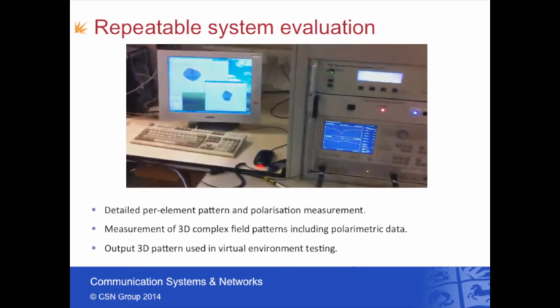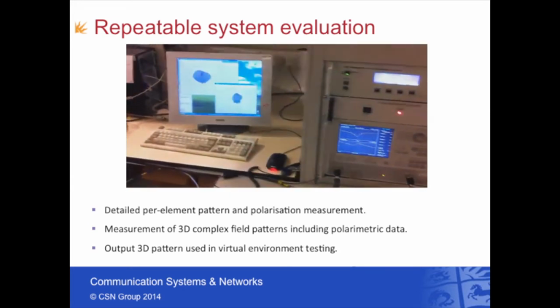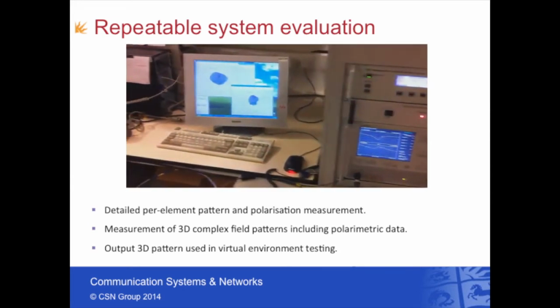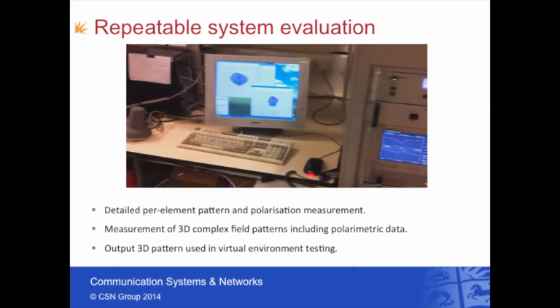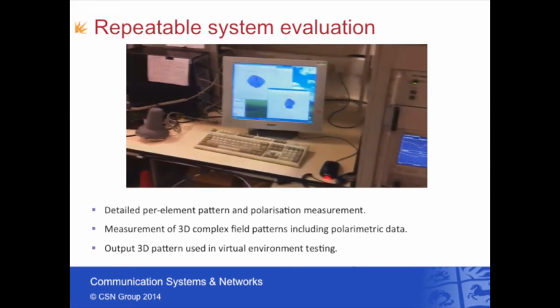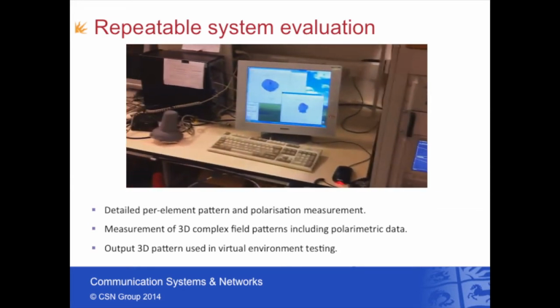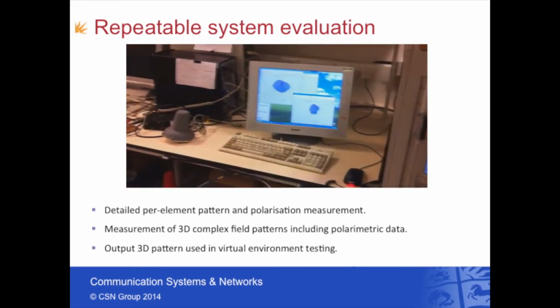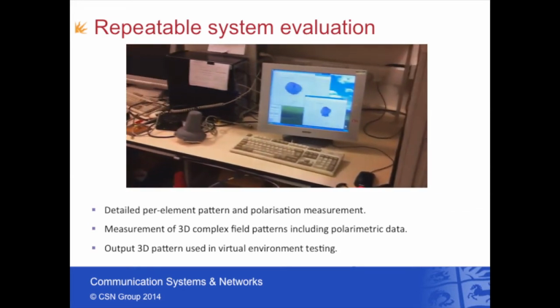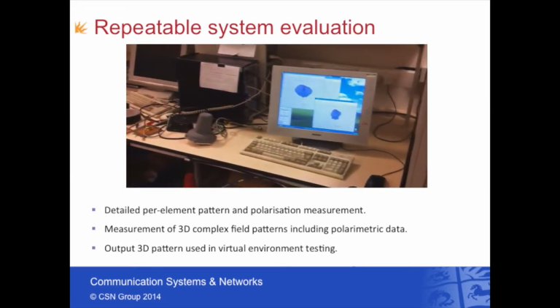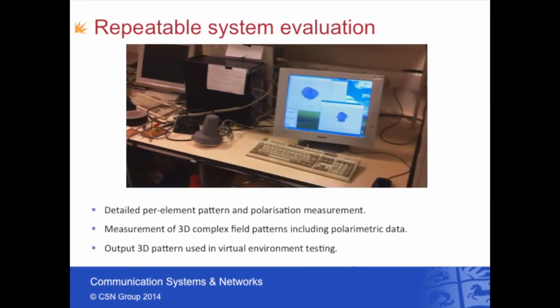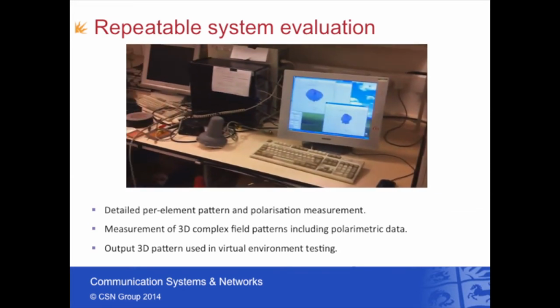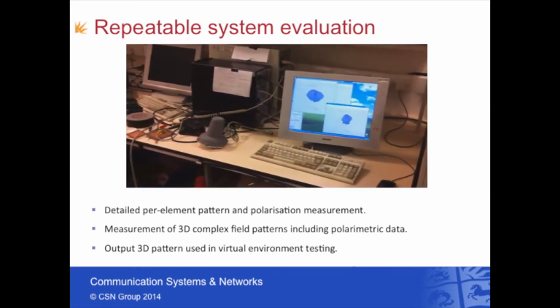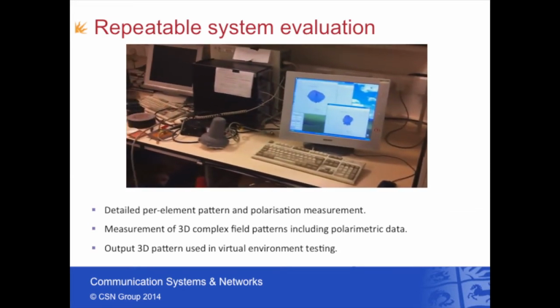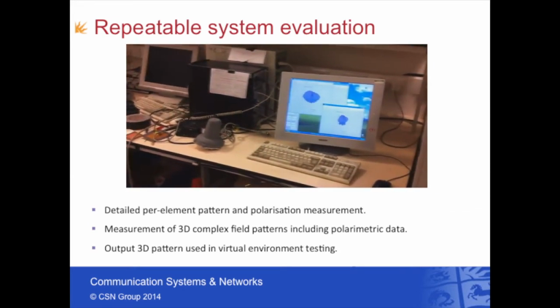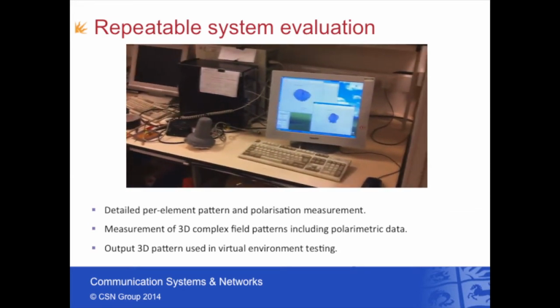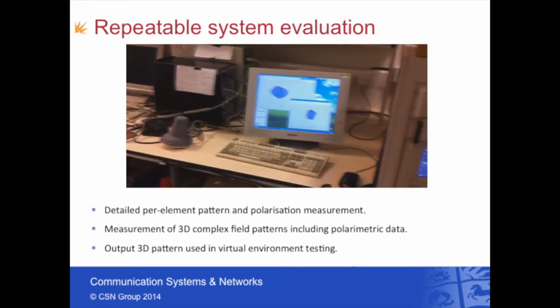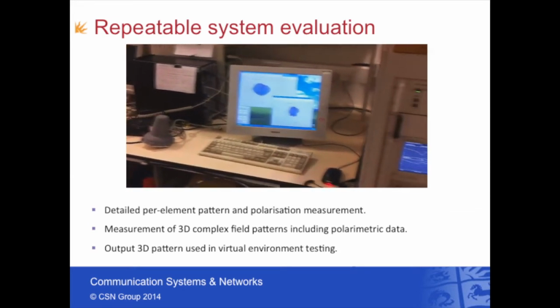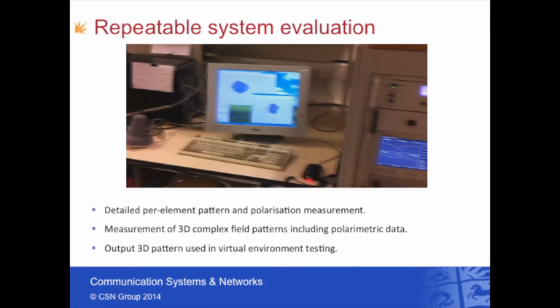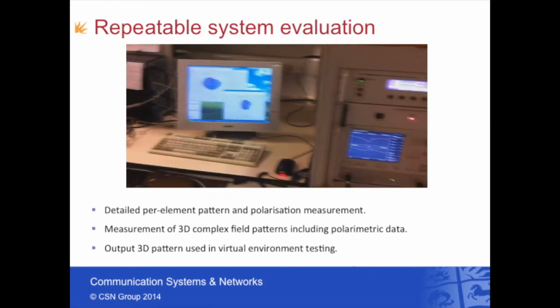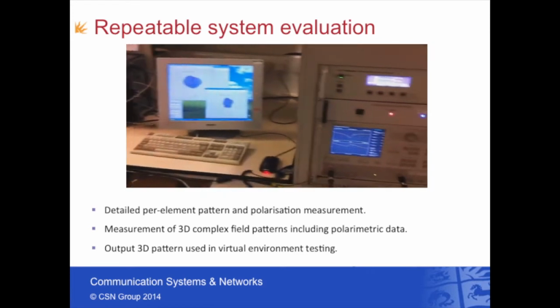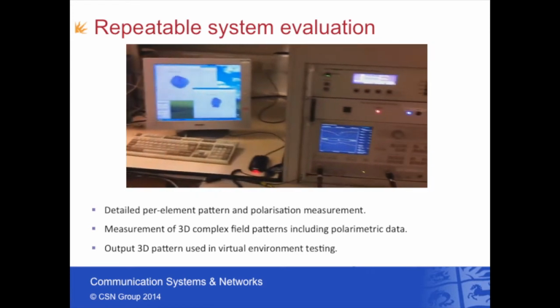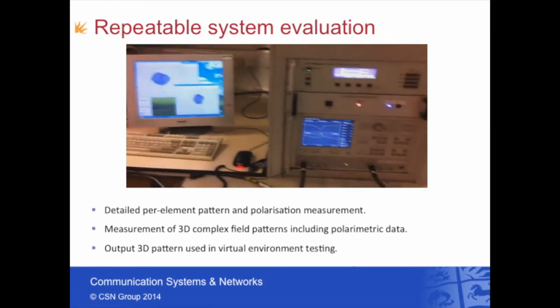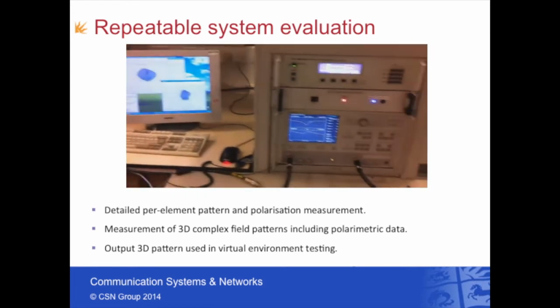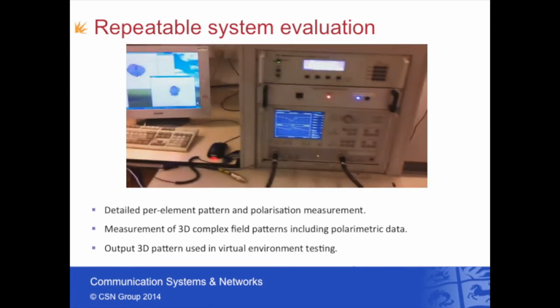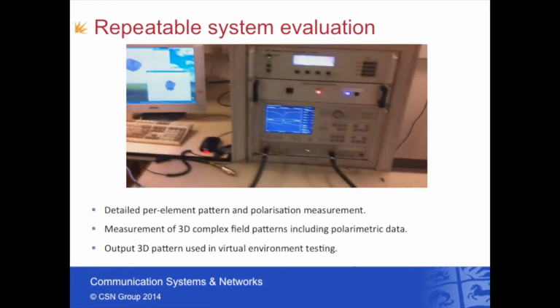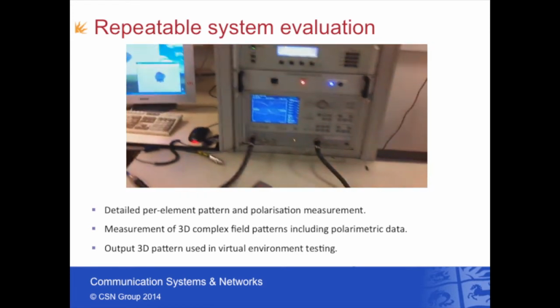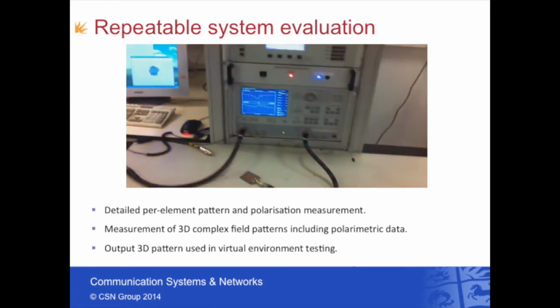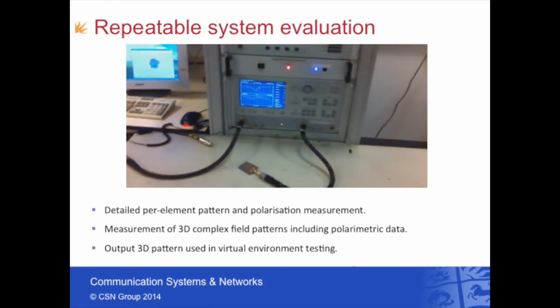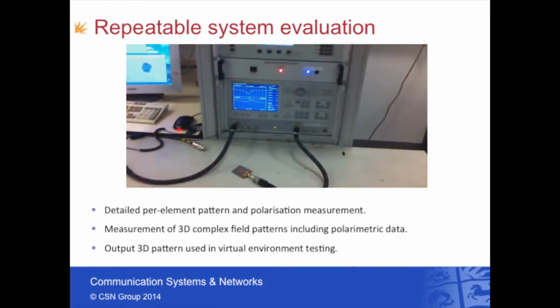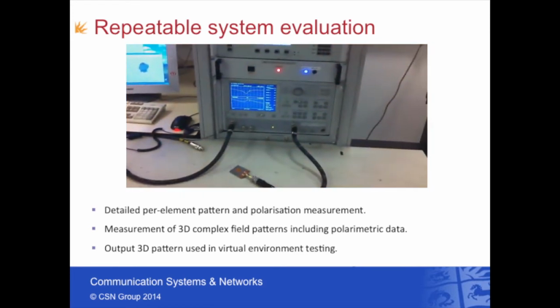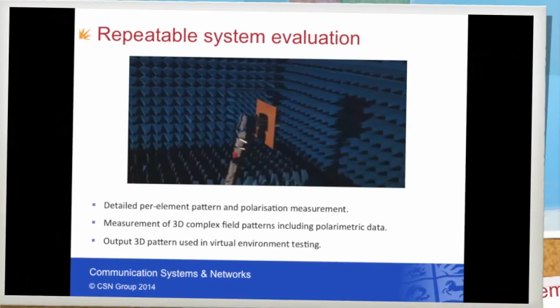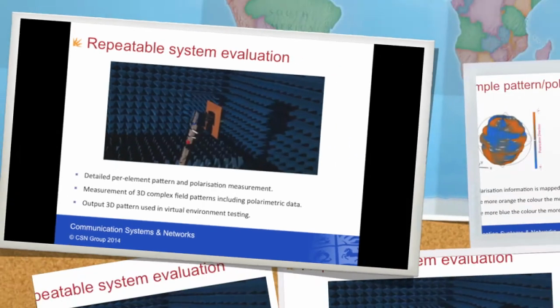We can then combine these antennas in later software models to determine the exact performance of the Wi-Fi product.